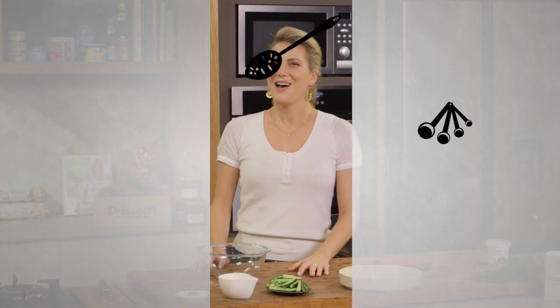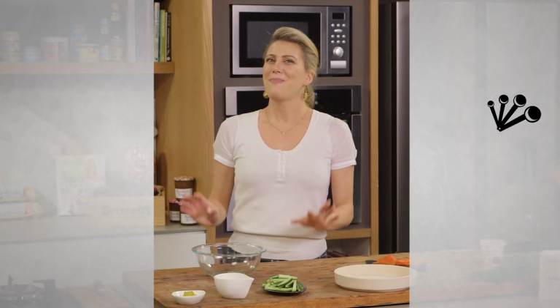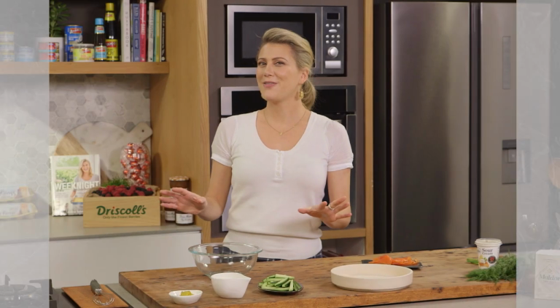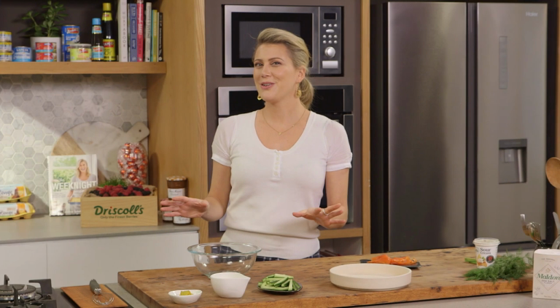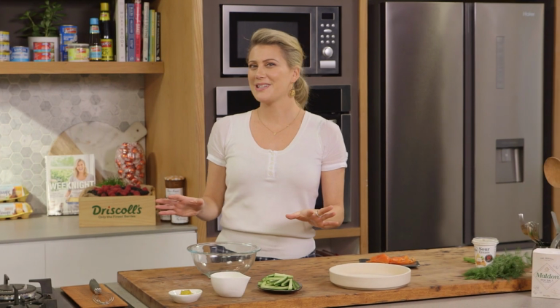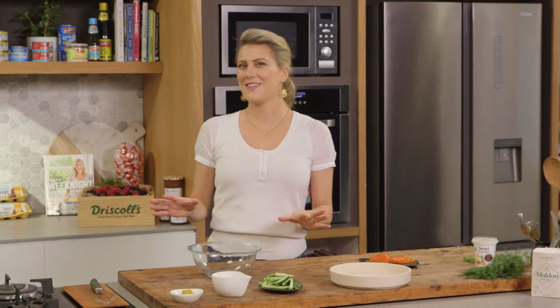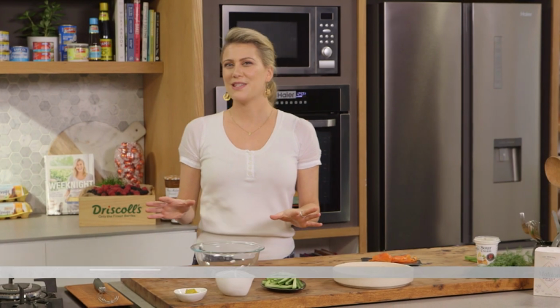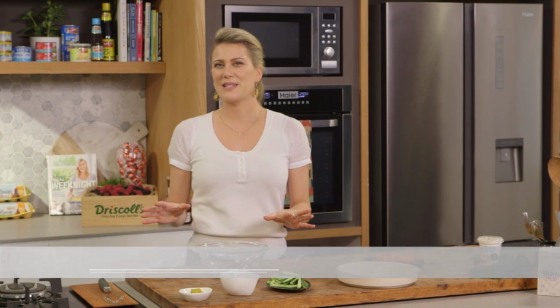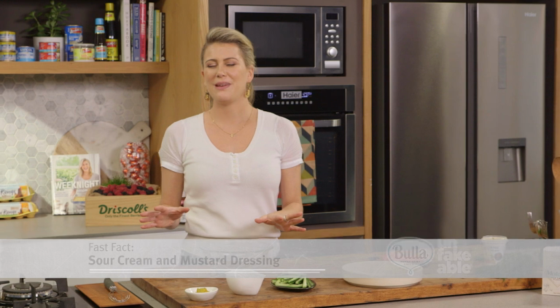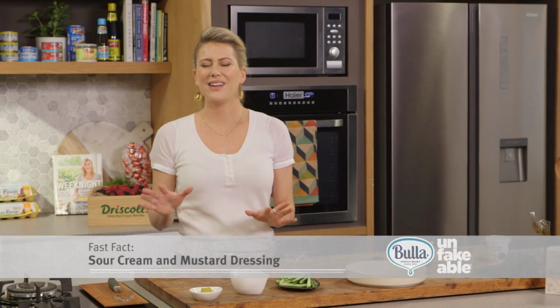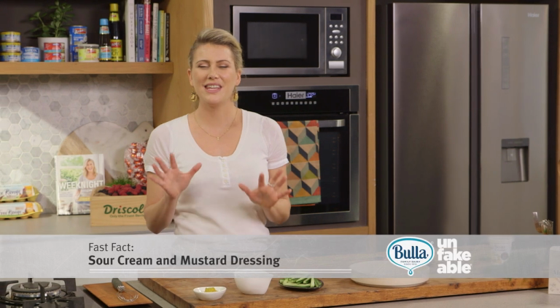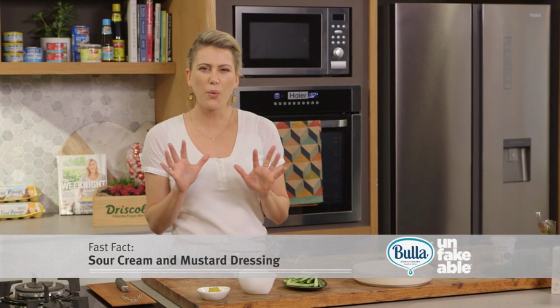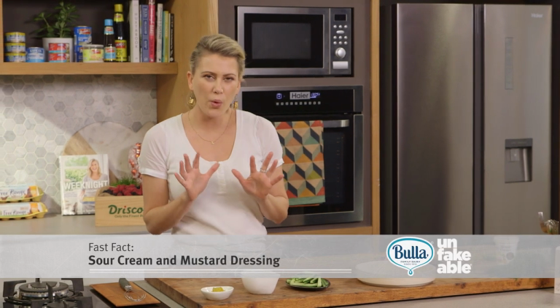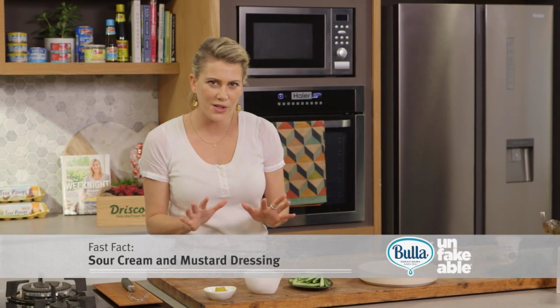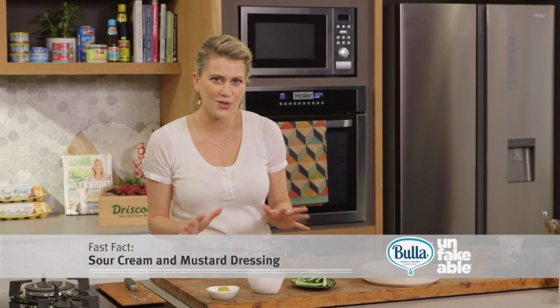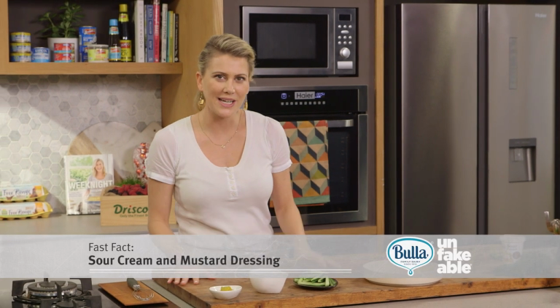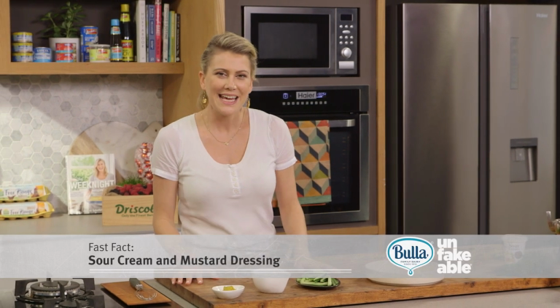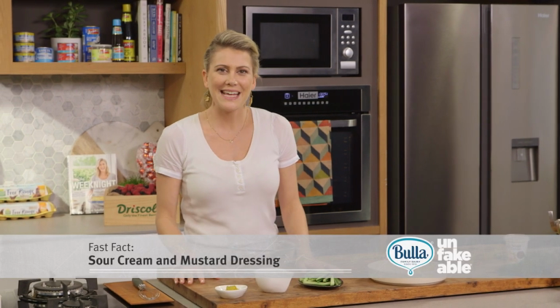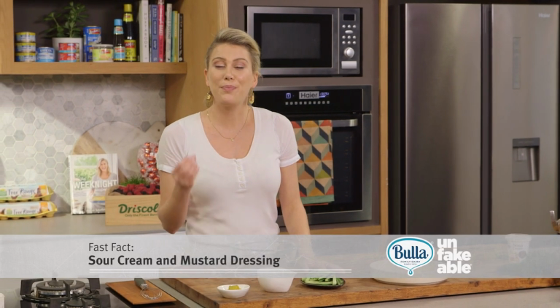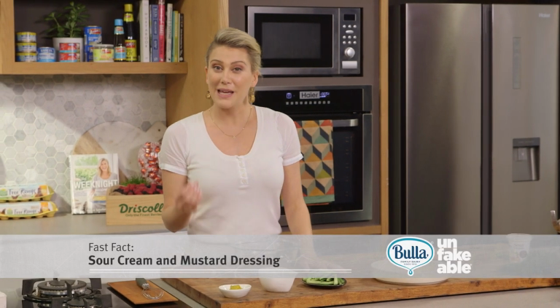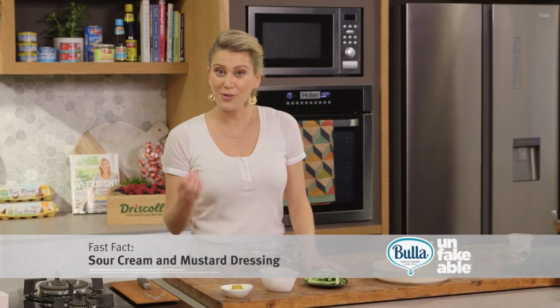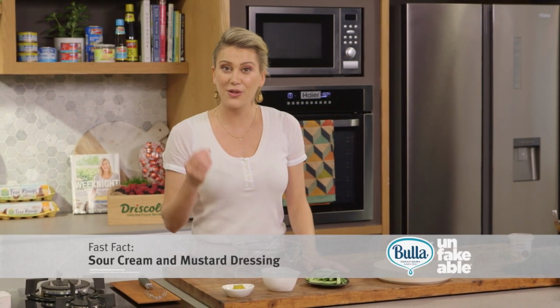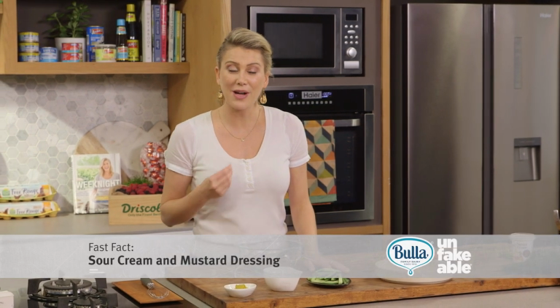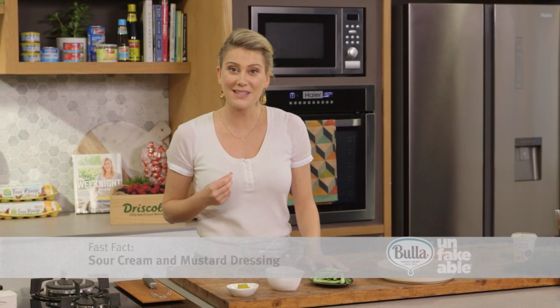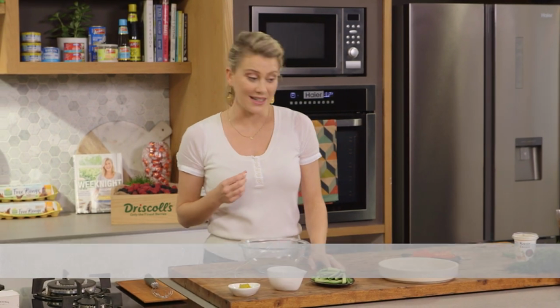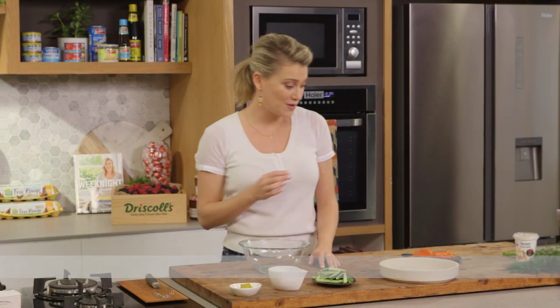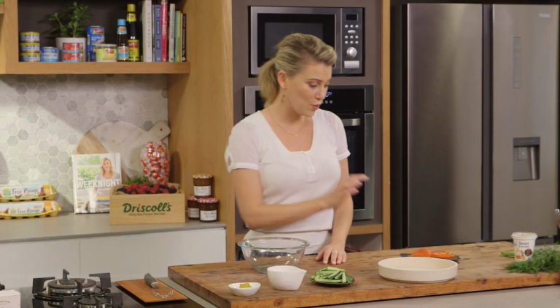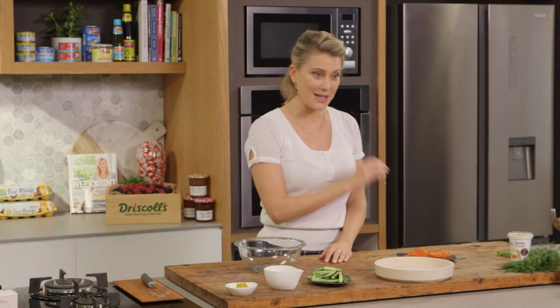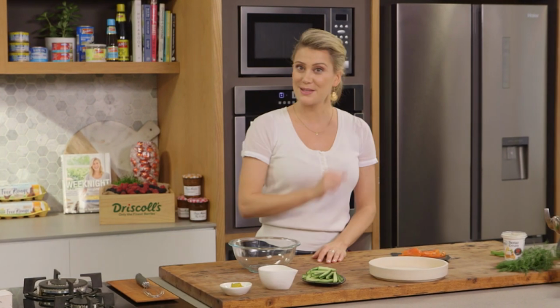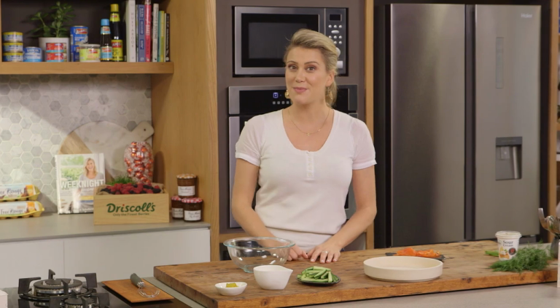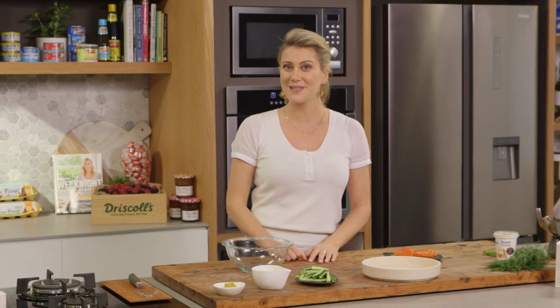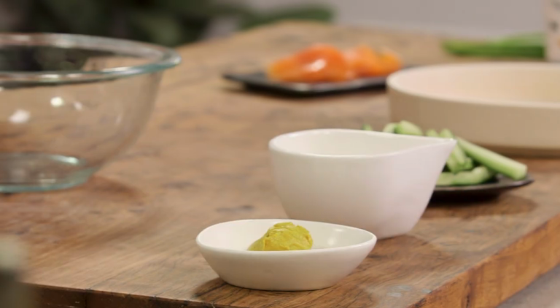My friend Lucas gave me this recipe and I think it works a treat. It's a pickled cucumber salad with some smoked salmon.